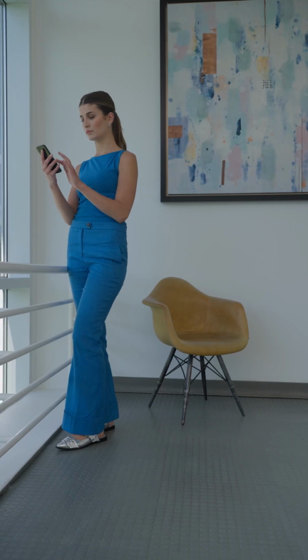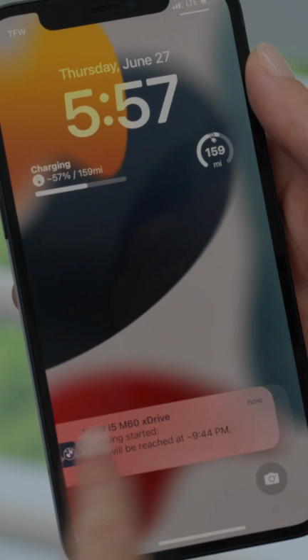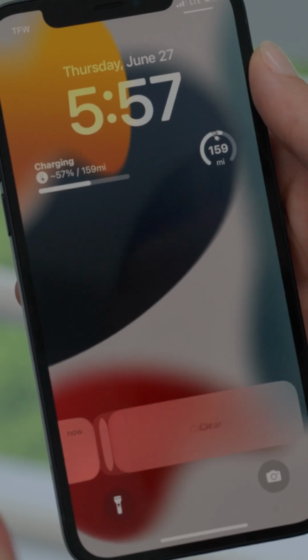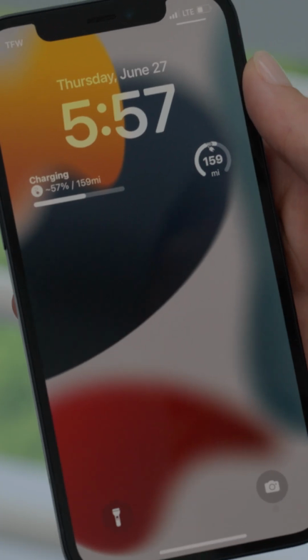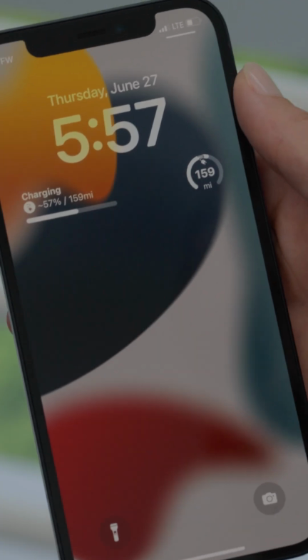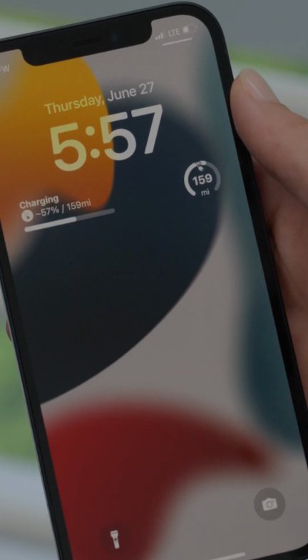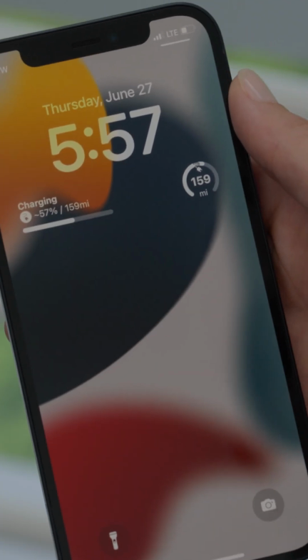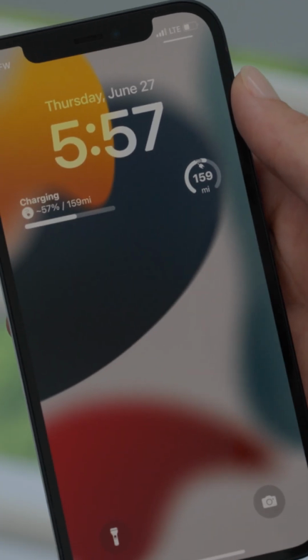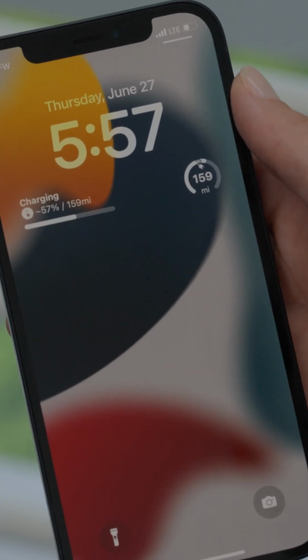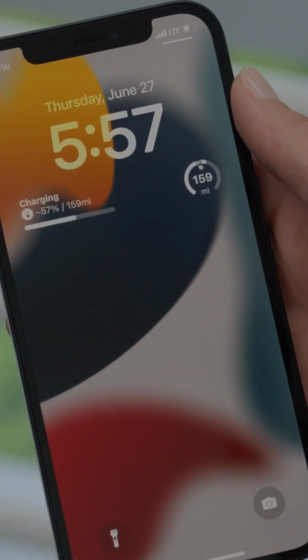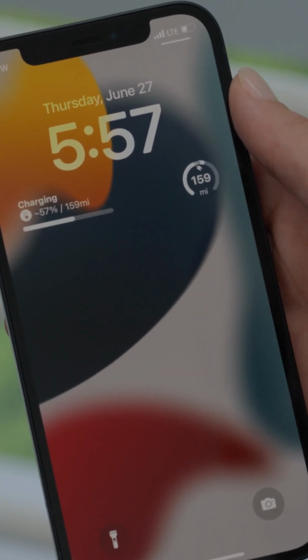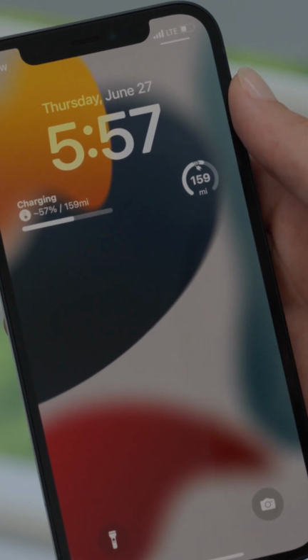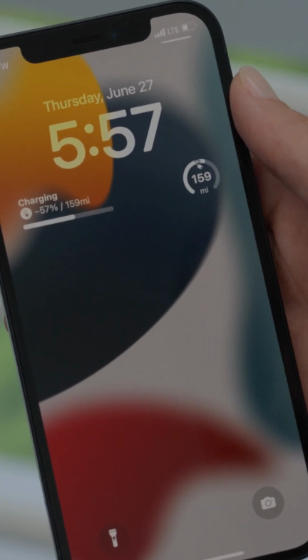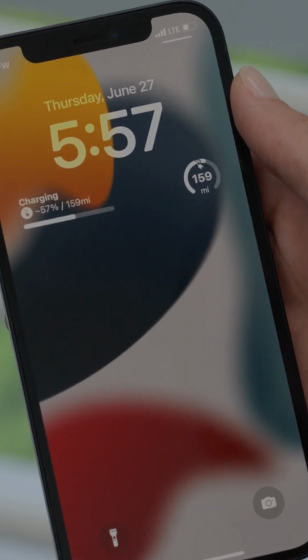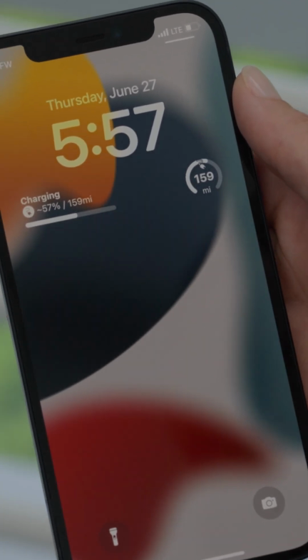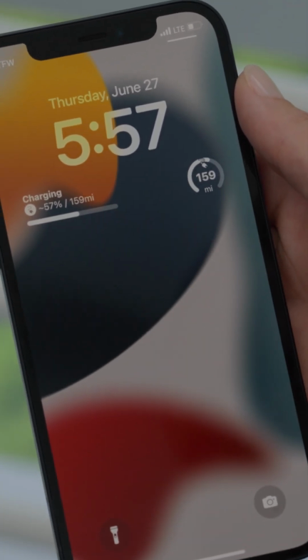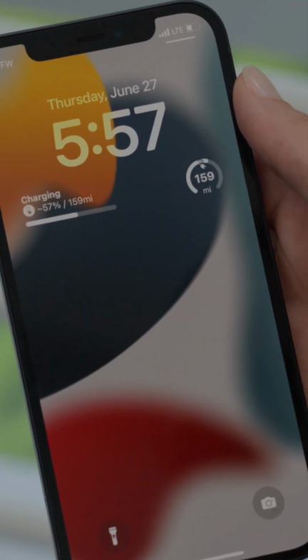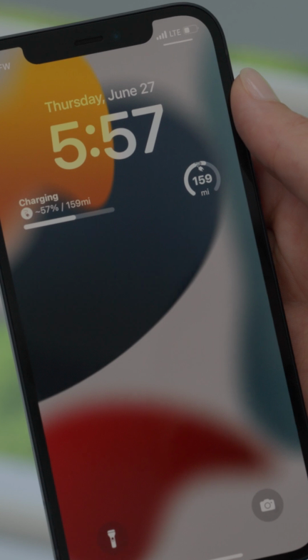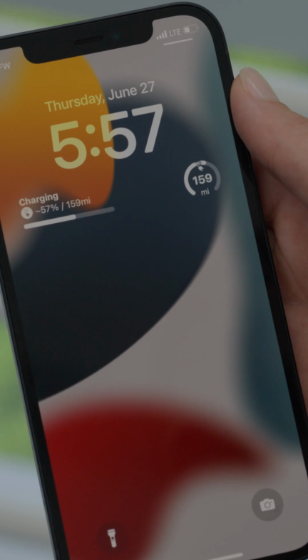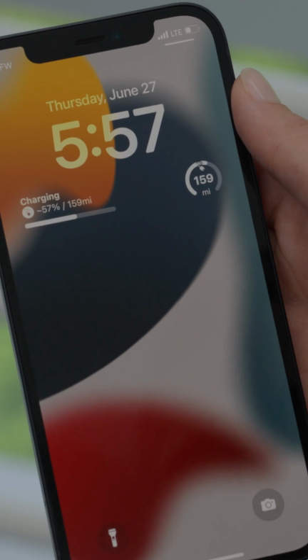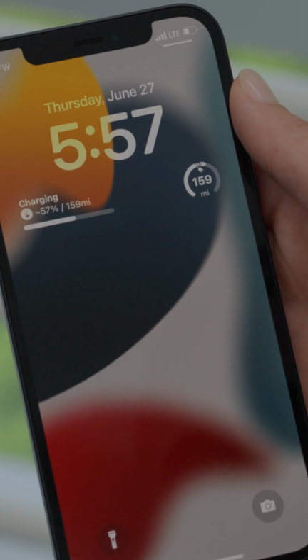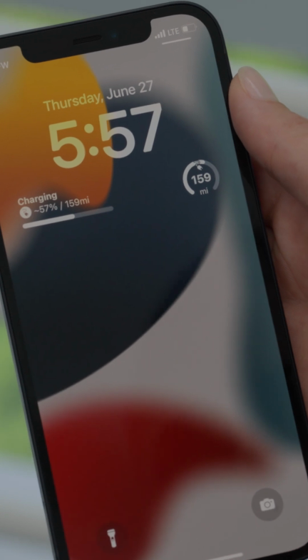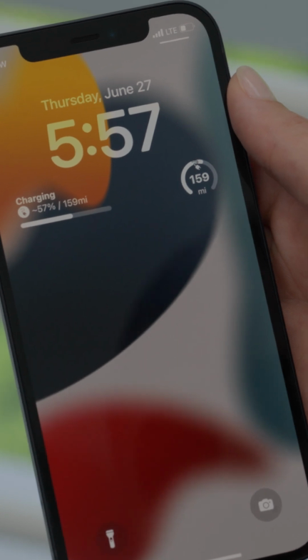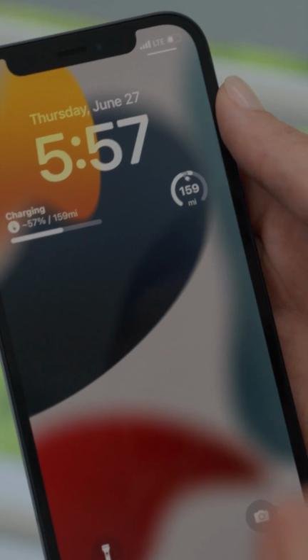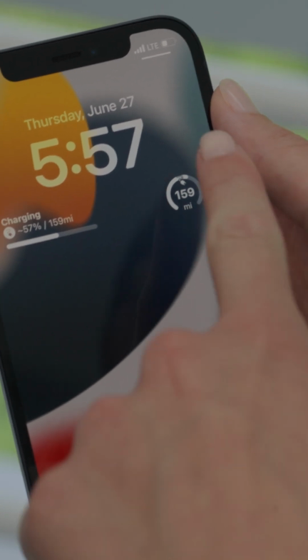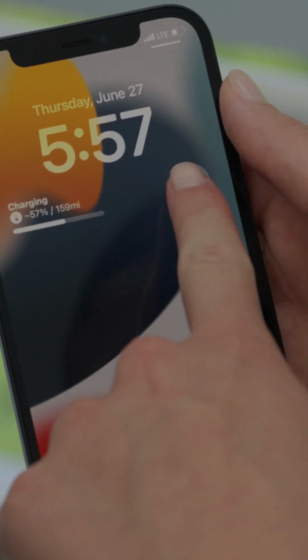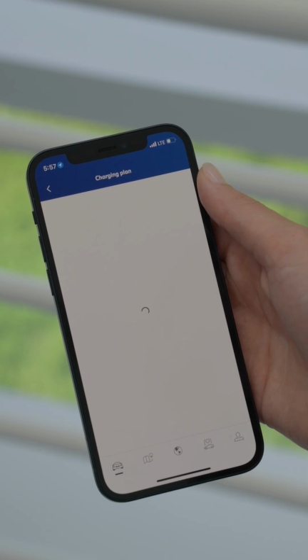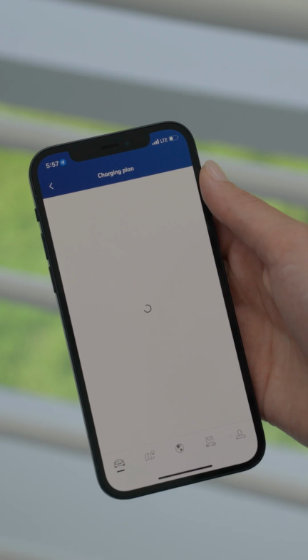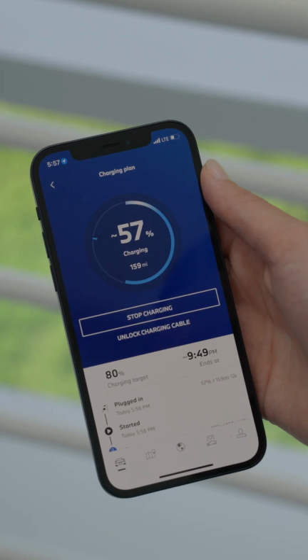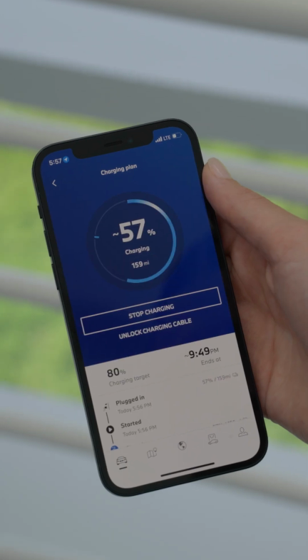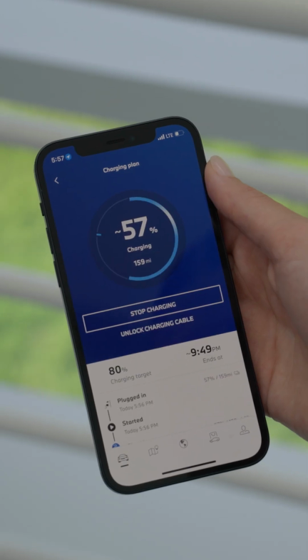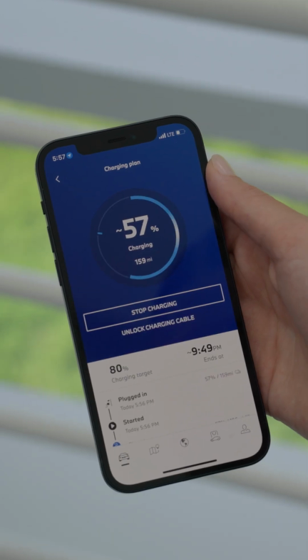The range and charging My BMW widgets on your home screen put the most important information about your EV always front and center.